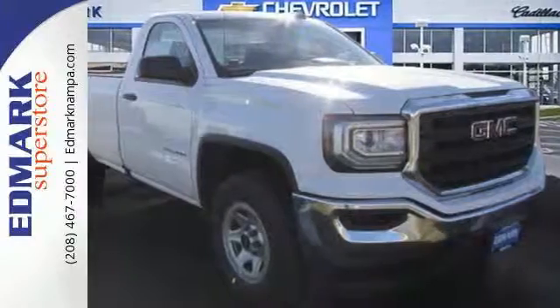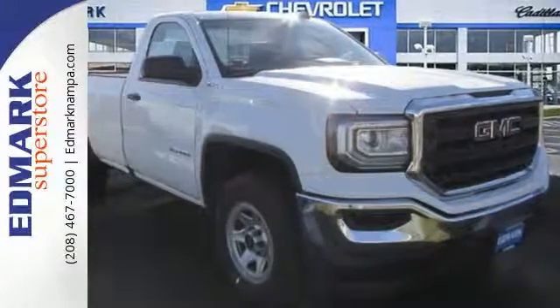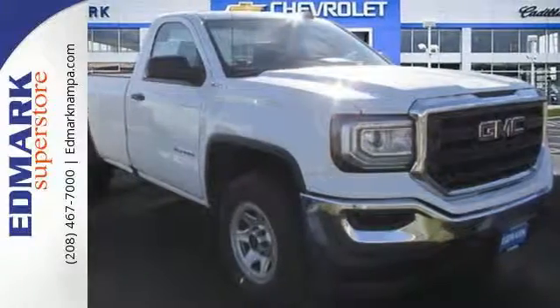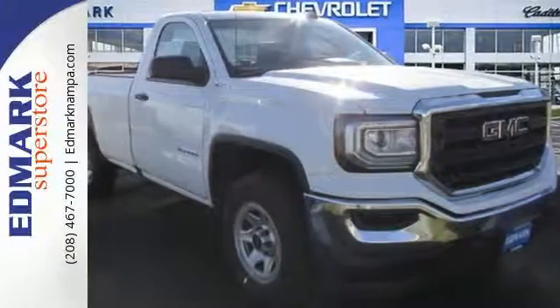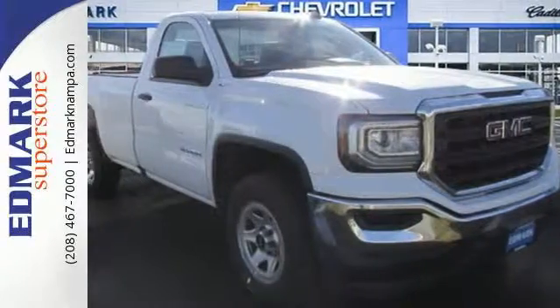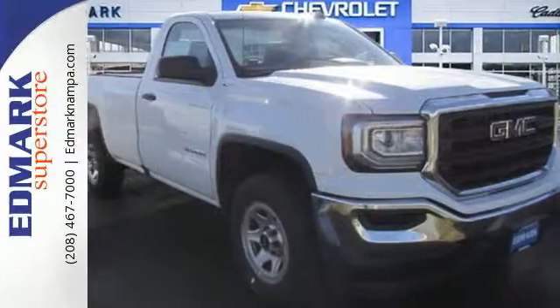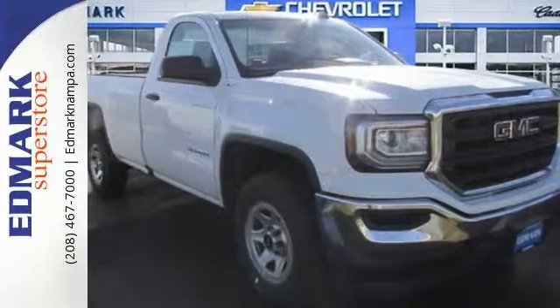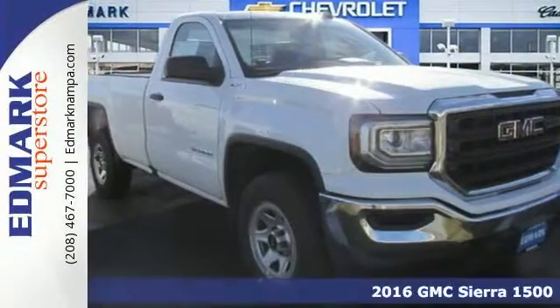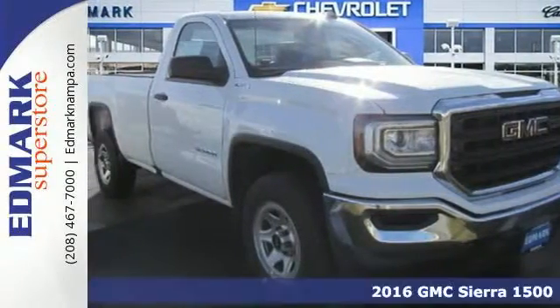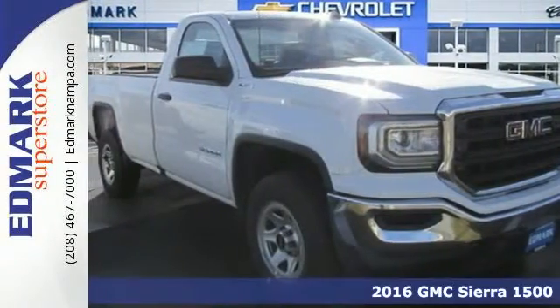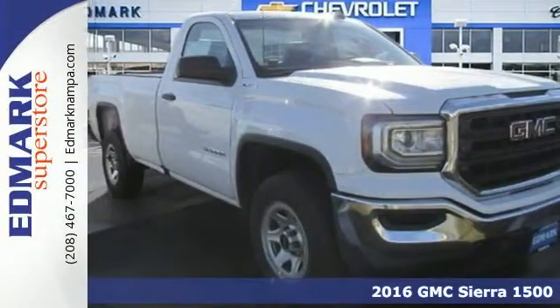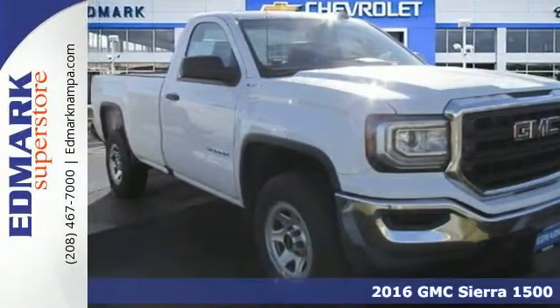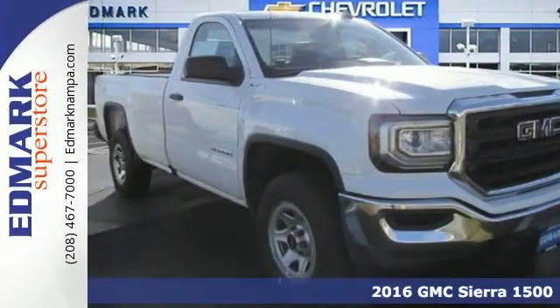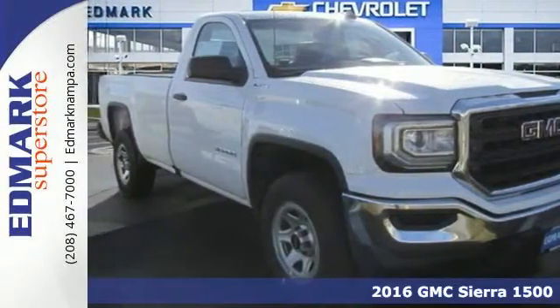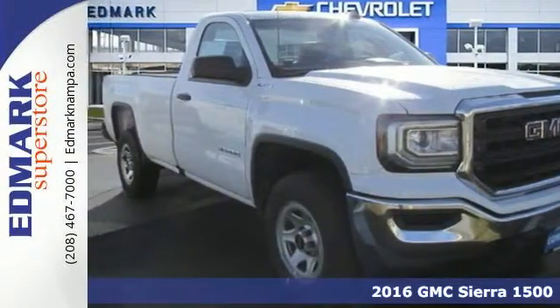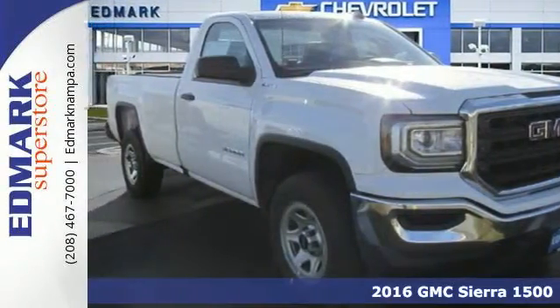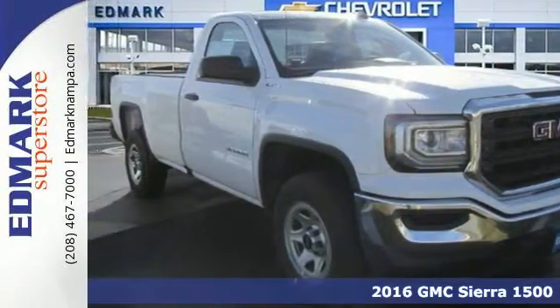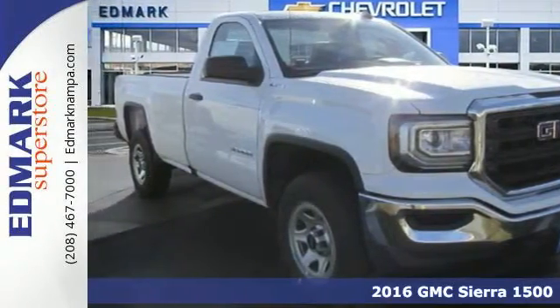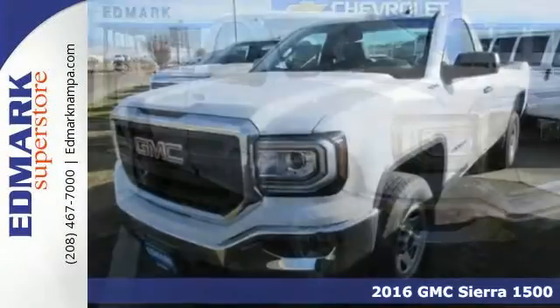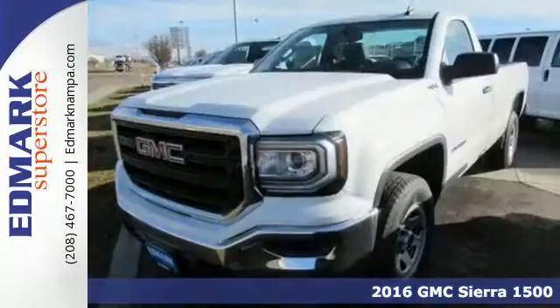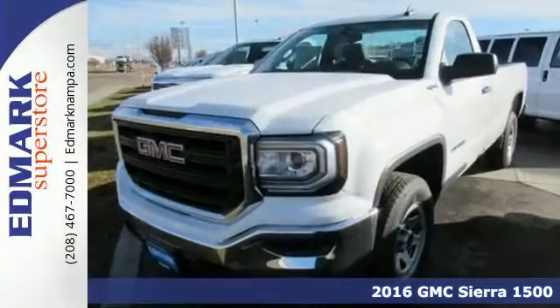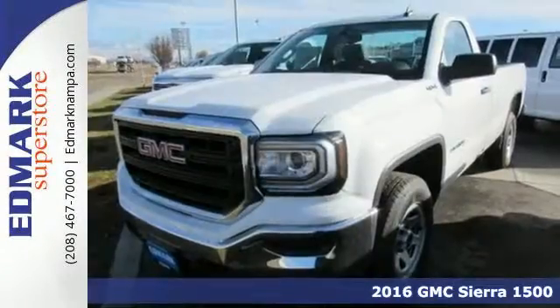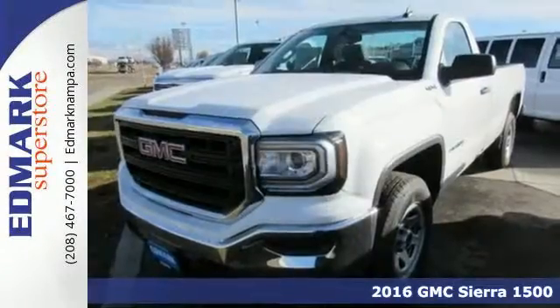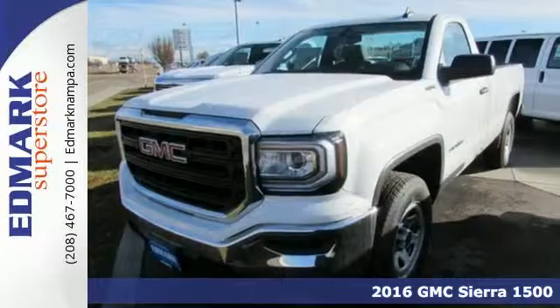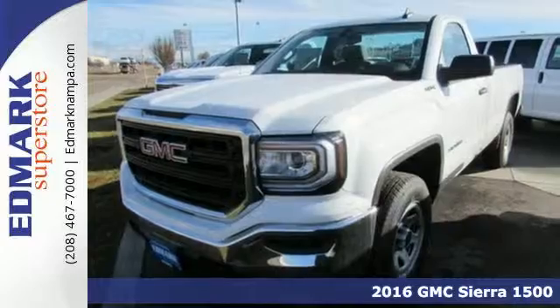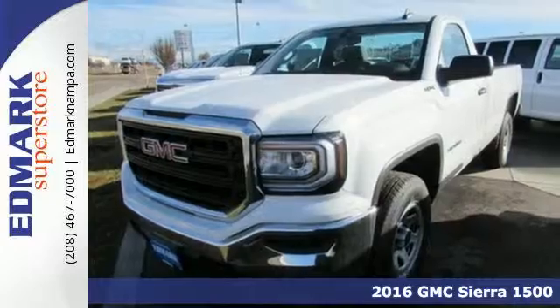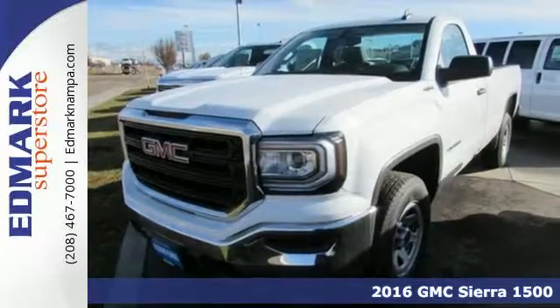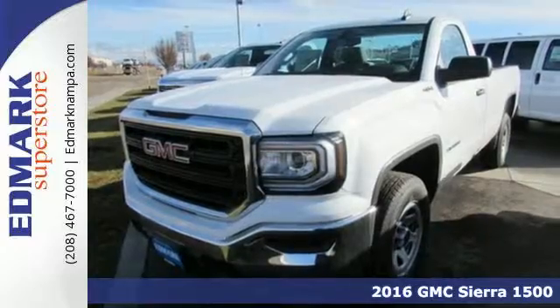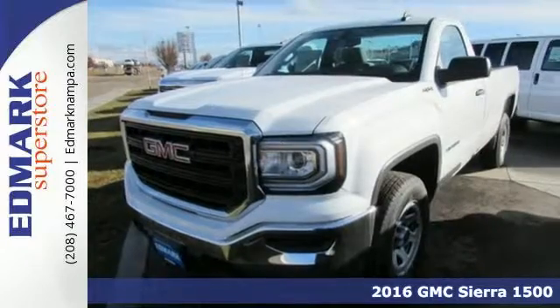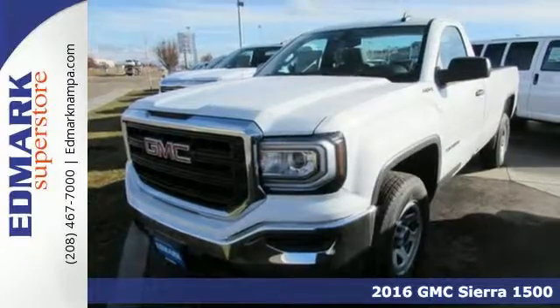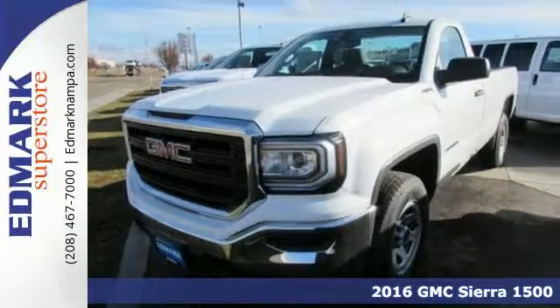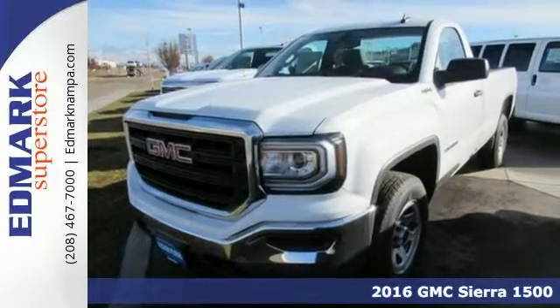It's a 2016 GMC Sierra 1500. Put the work in and reap the rewards.